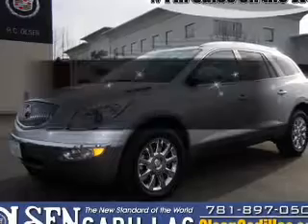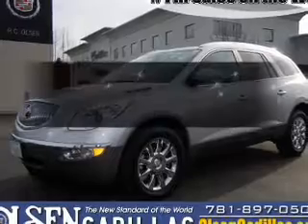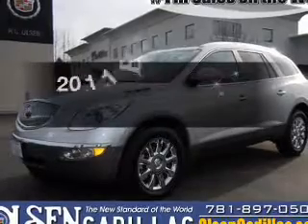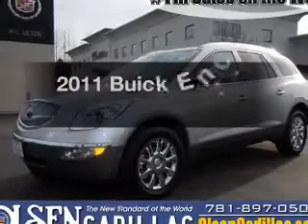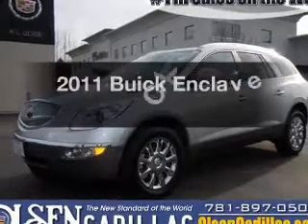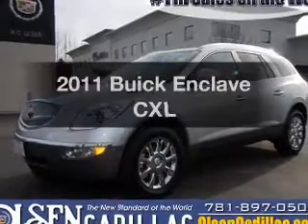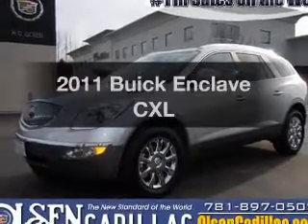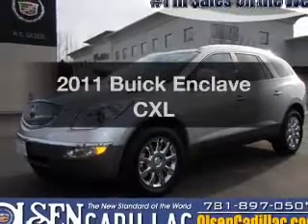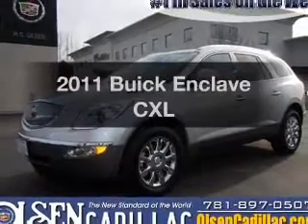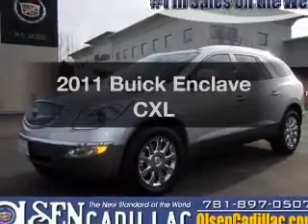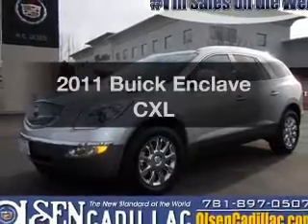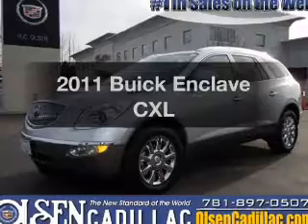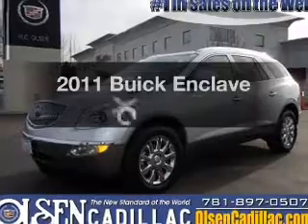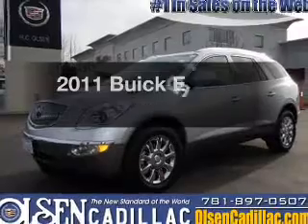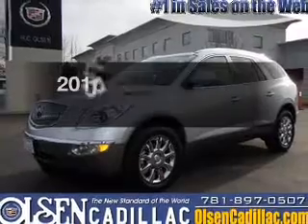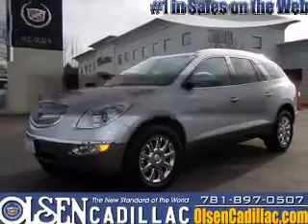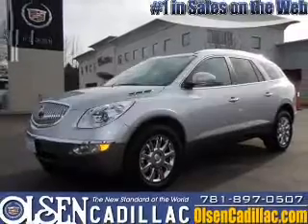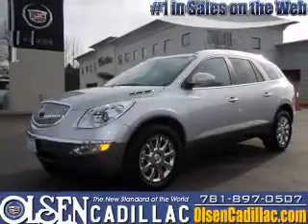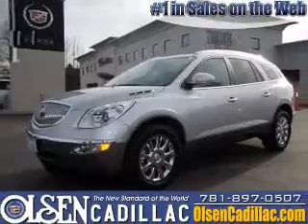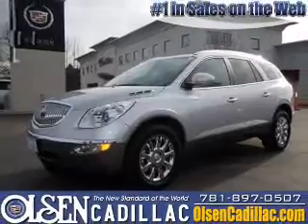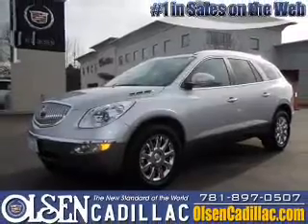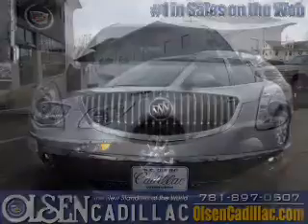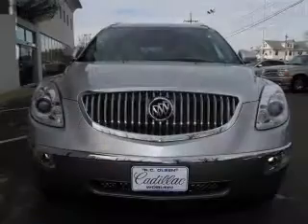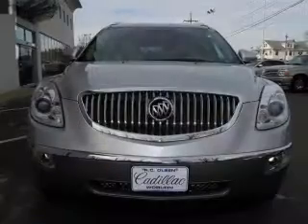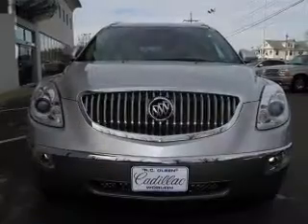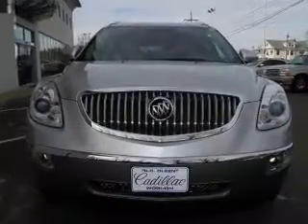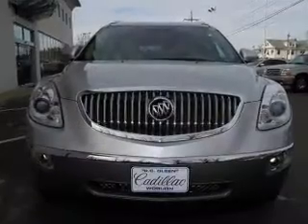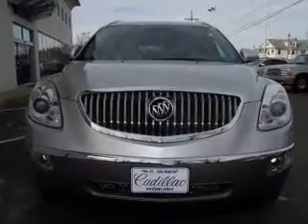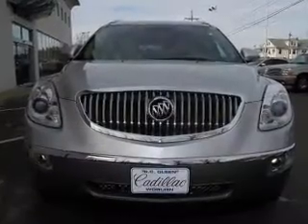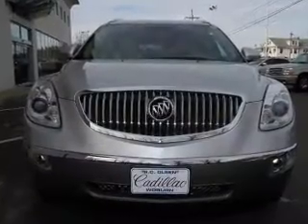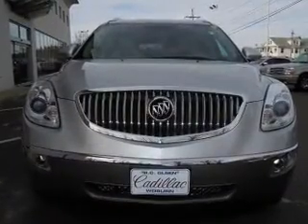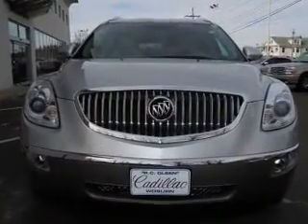Check out this 2011 Buick Enclave. If you're looking for a first-rate auto, this one could be yours today.